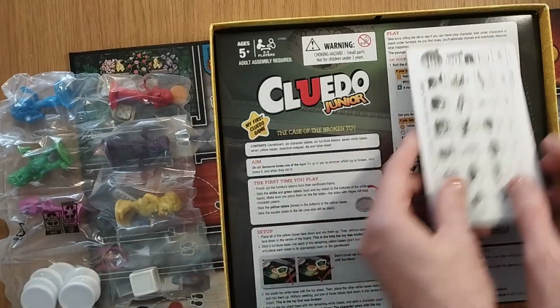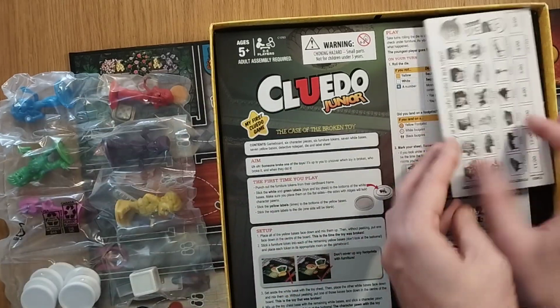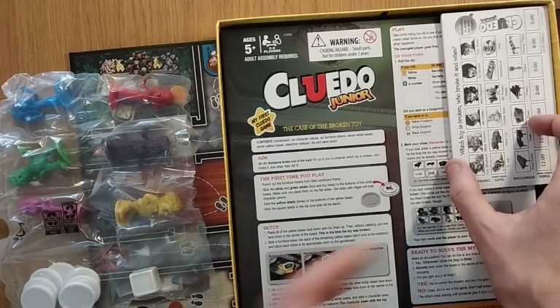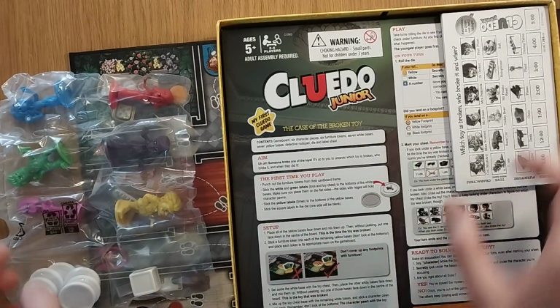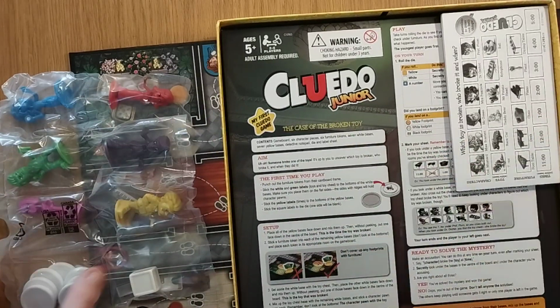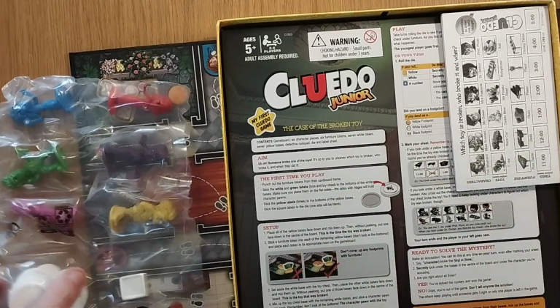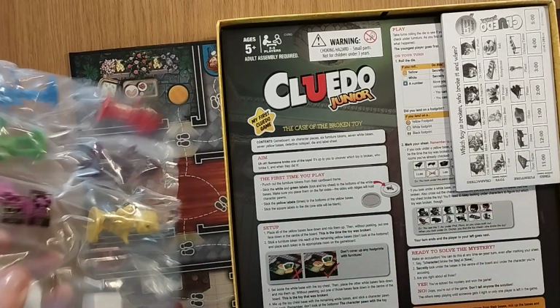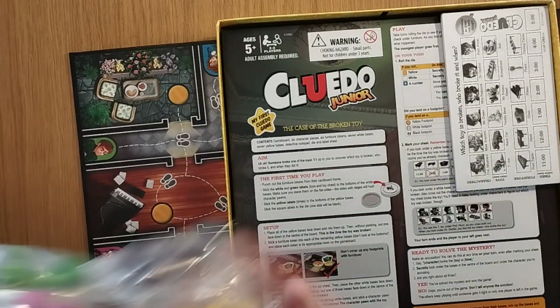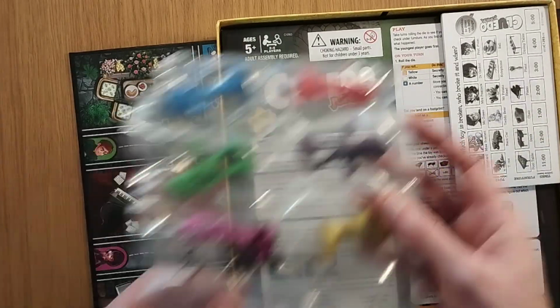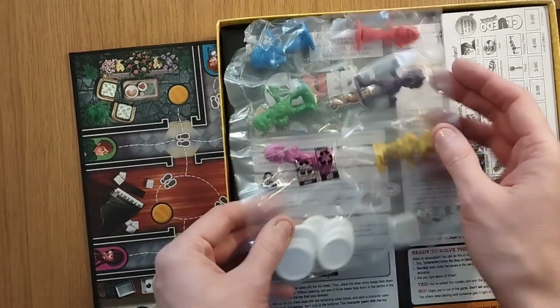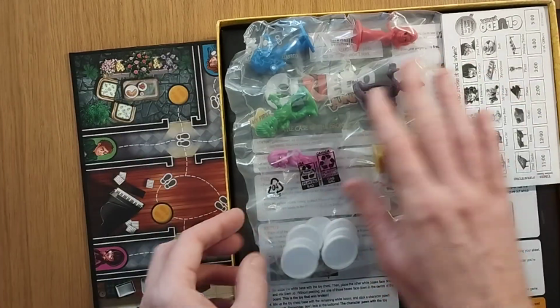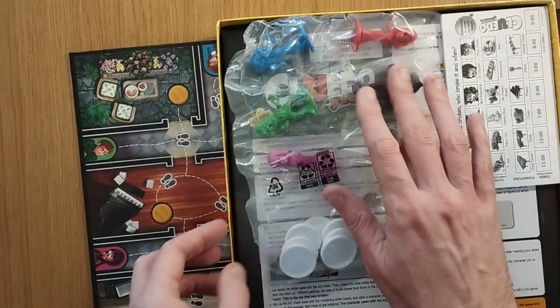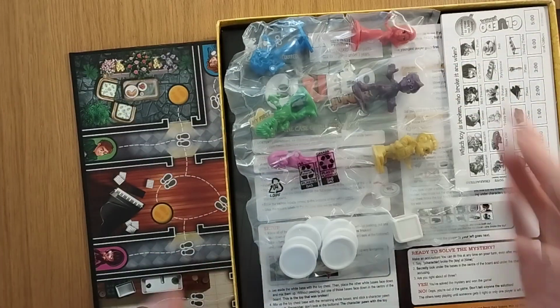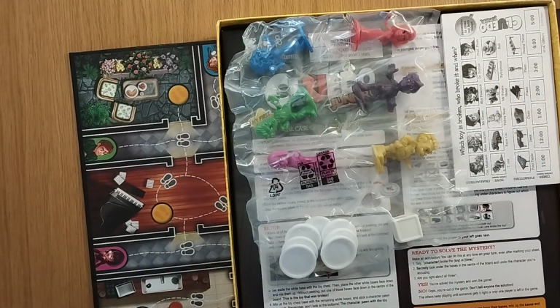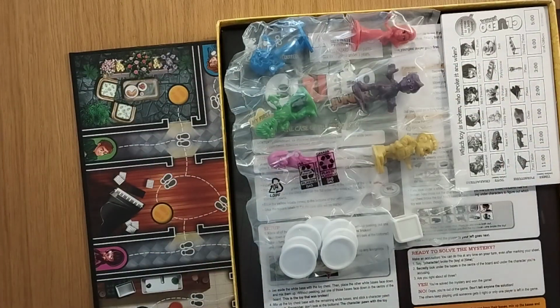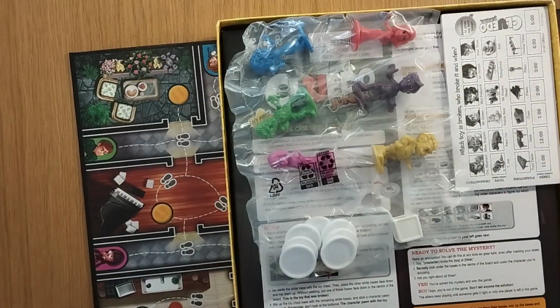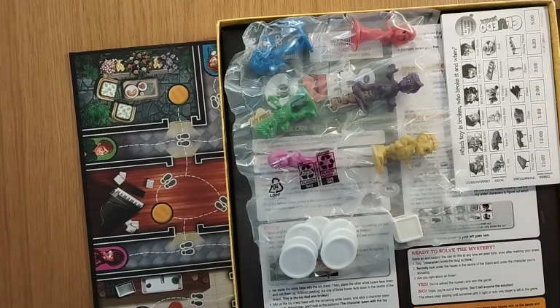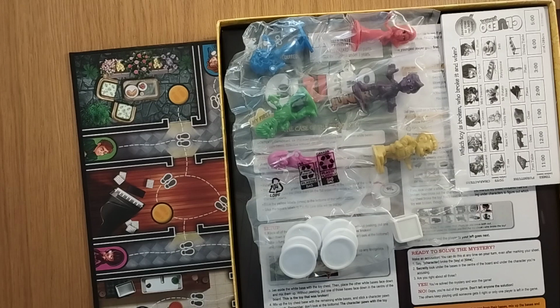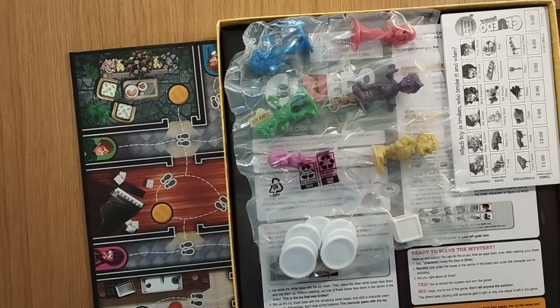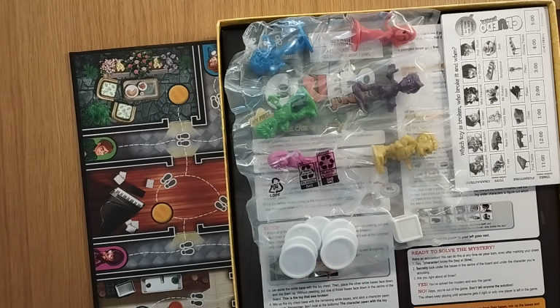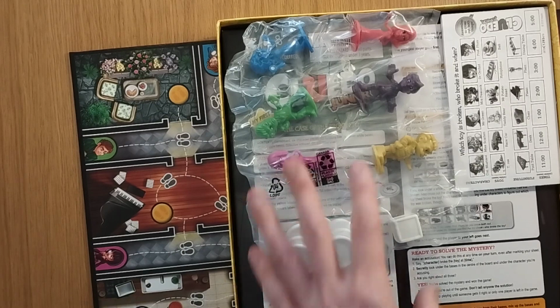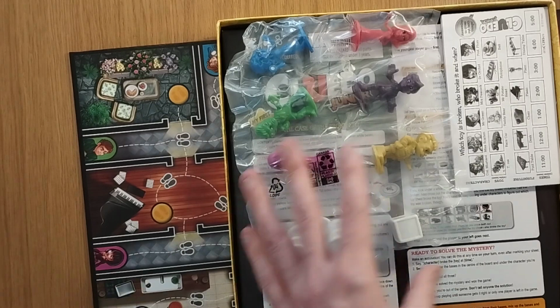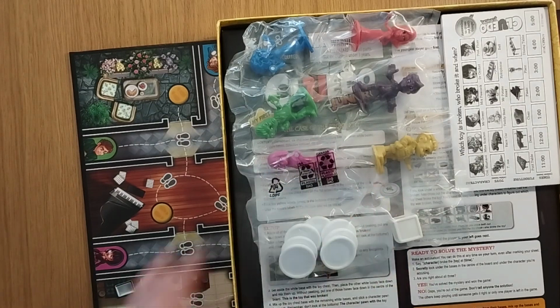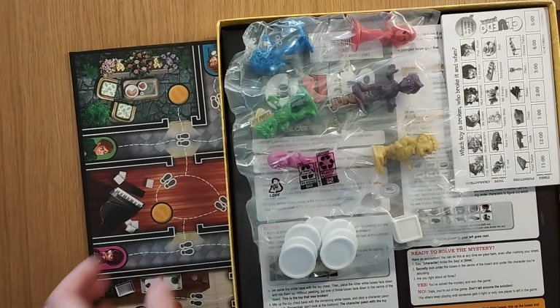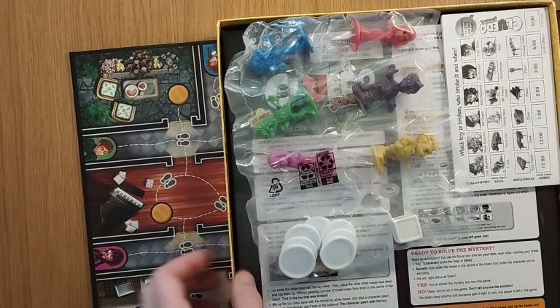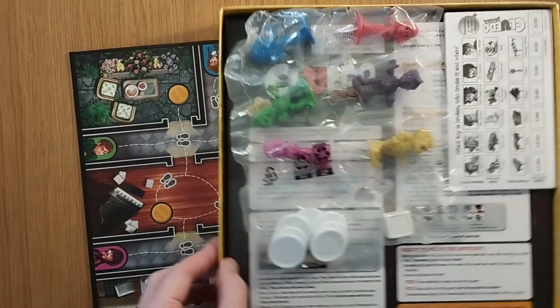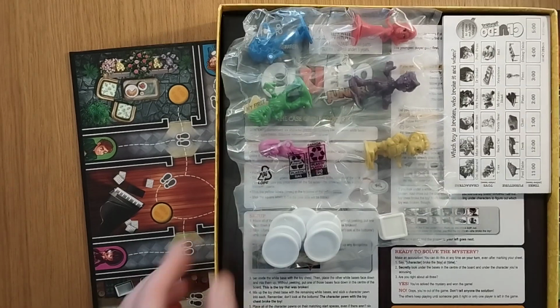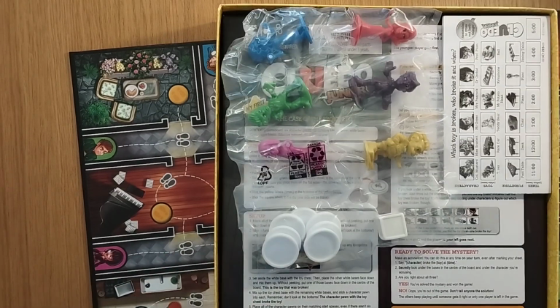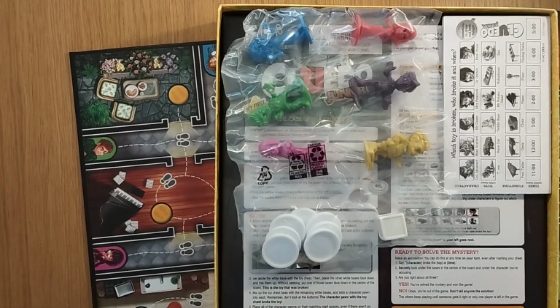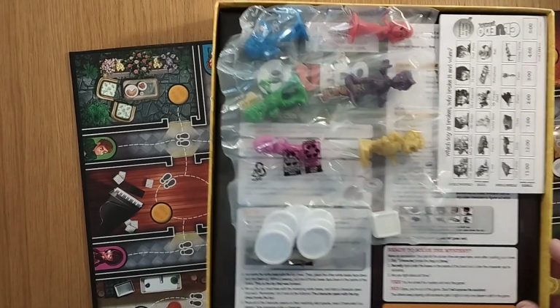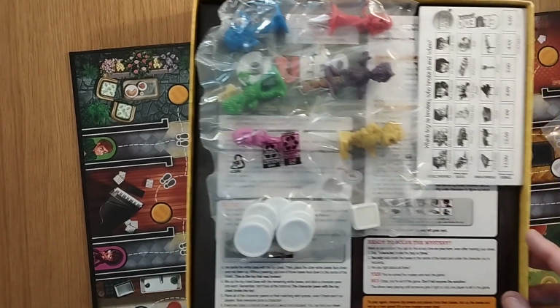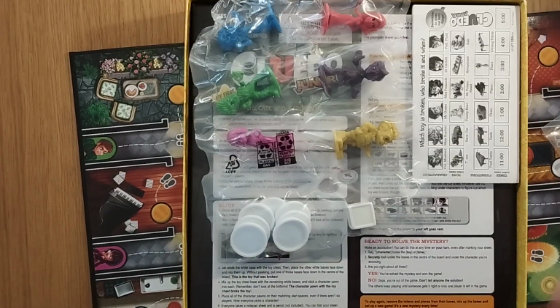Looks like everything can be folded and put back in here, so everything does seem to fit in. Although having said that, this is odd — okay, so everything needs to go back underneath; that's worth checking out.